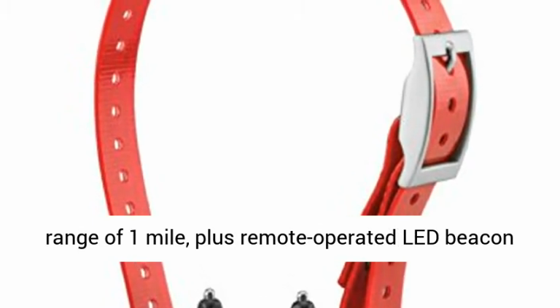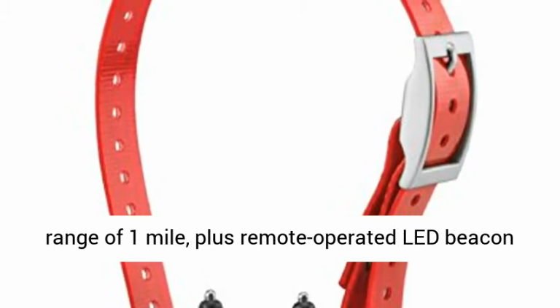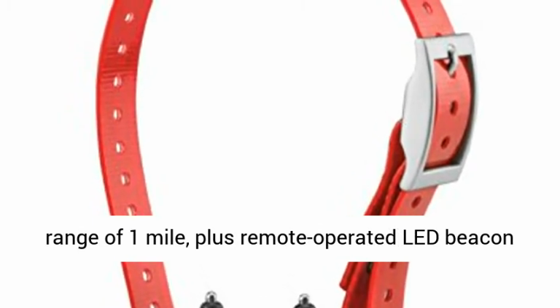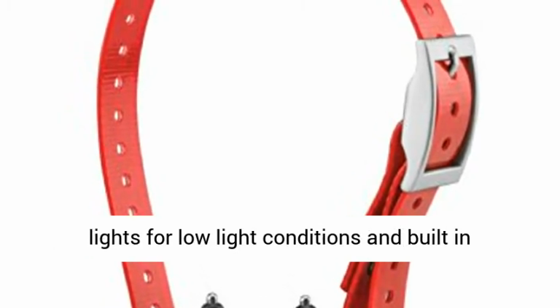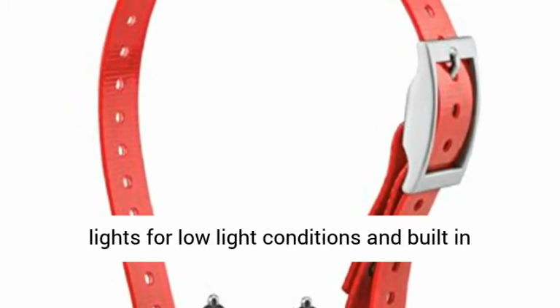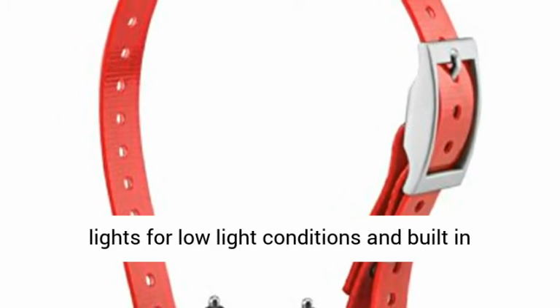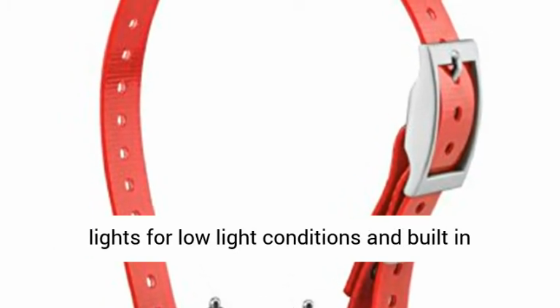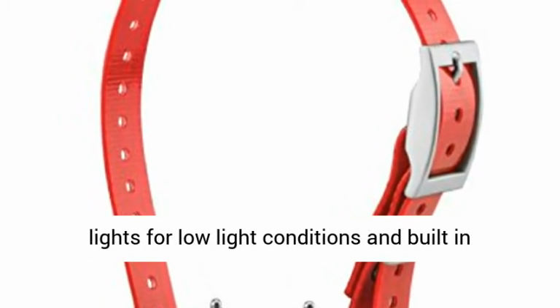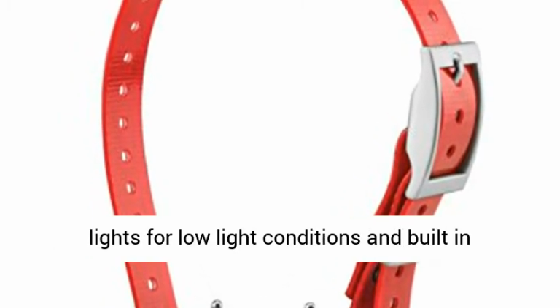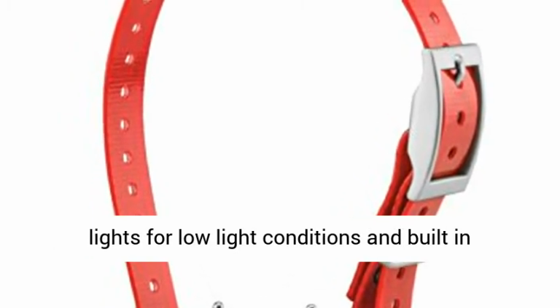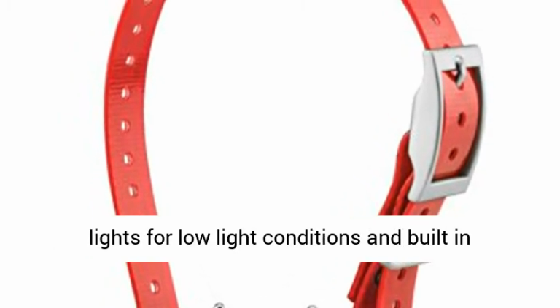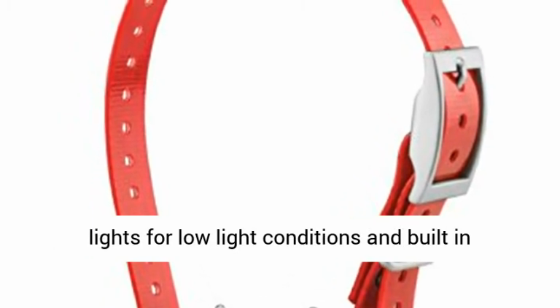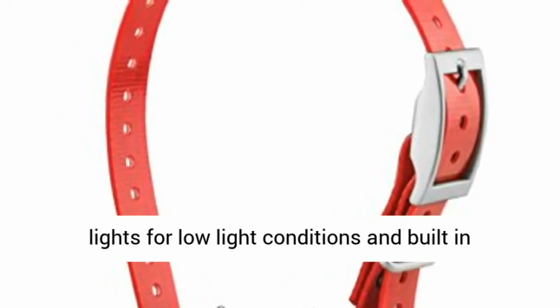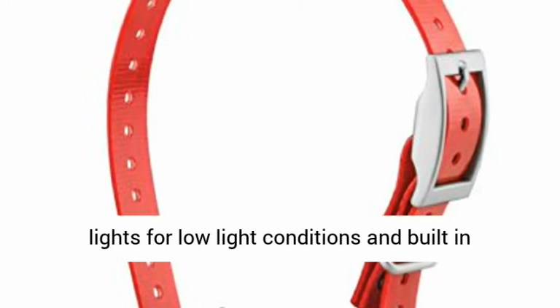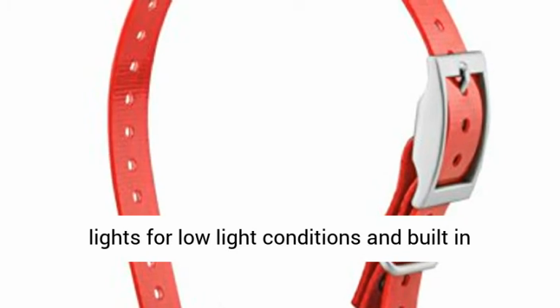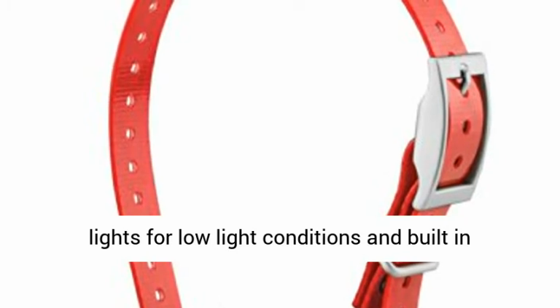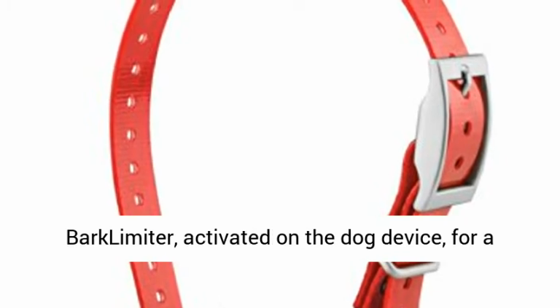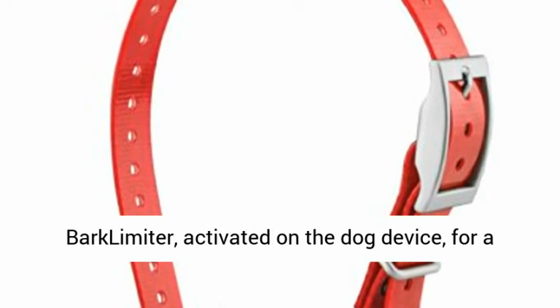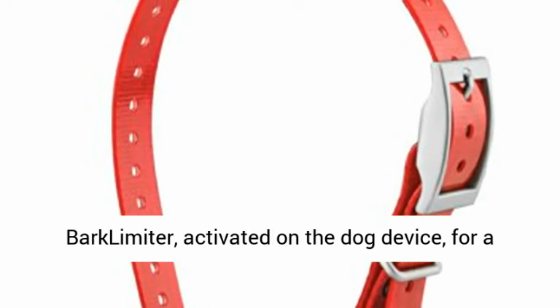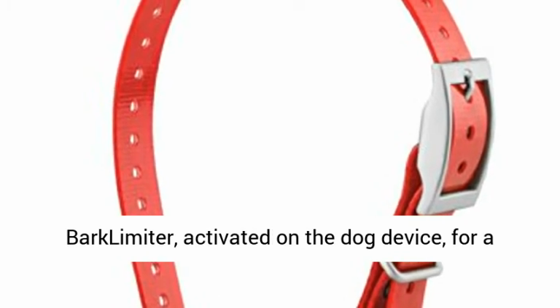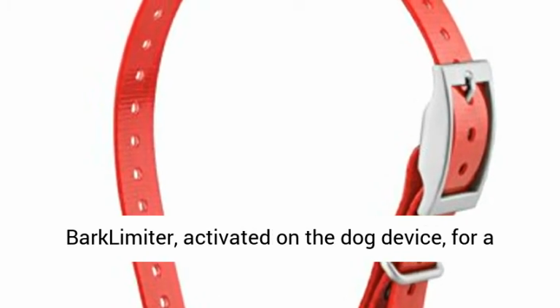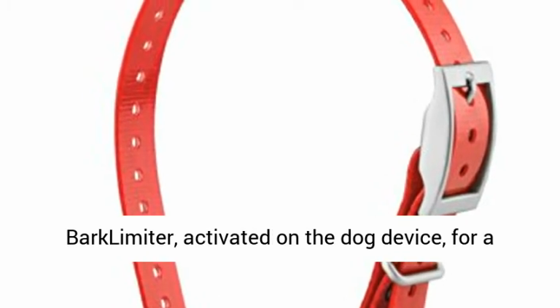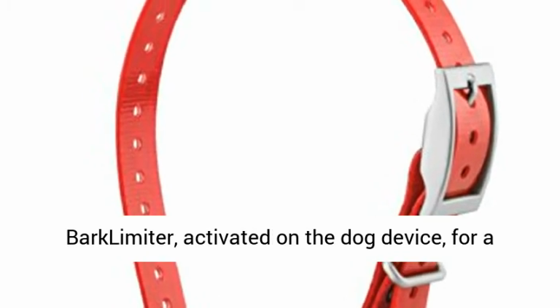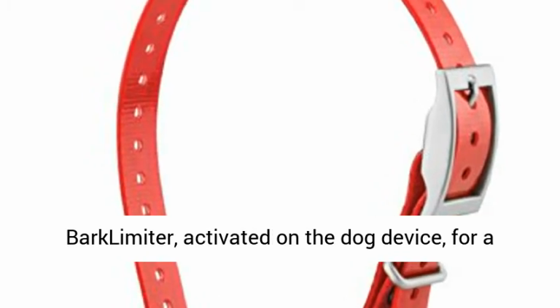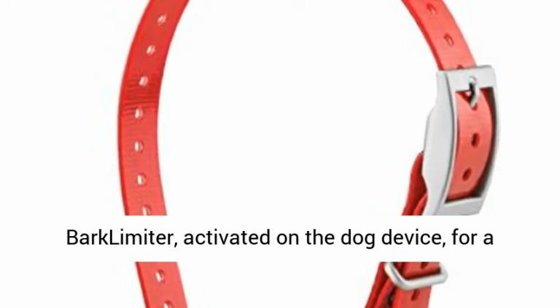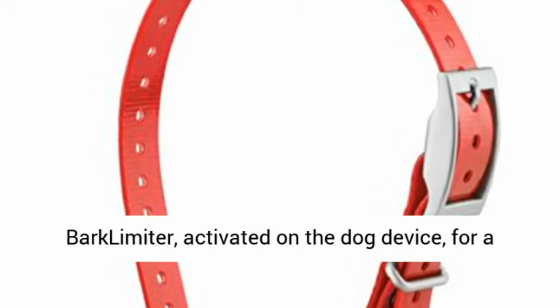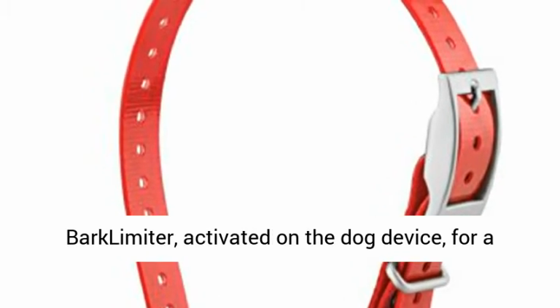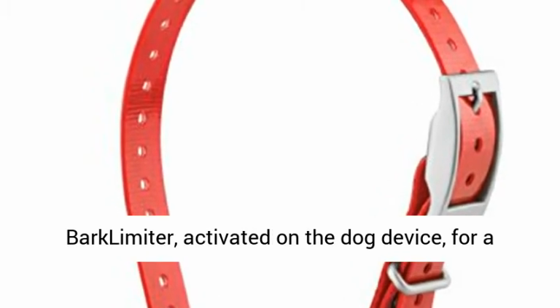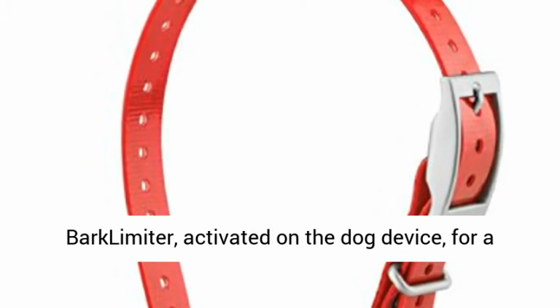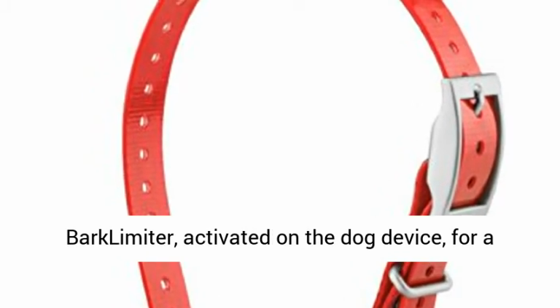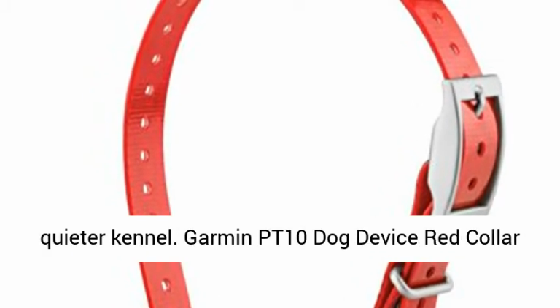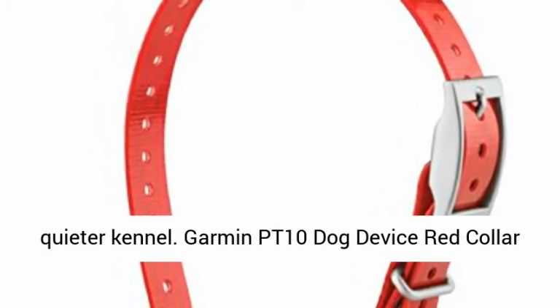Plus remote operated beacon lights for low light conditions and a built-in bark limiter, activated on the dog device, for a quieter kennel.